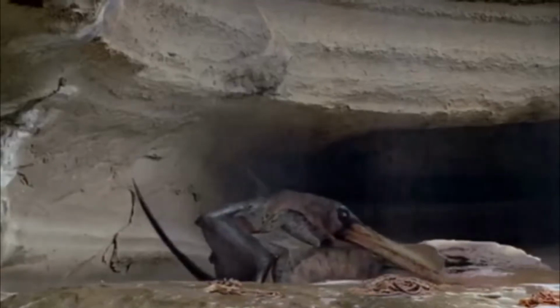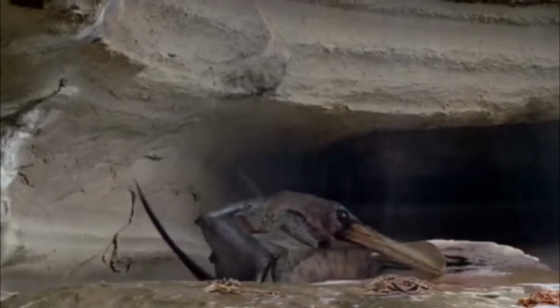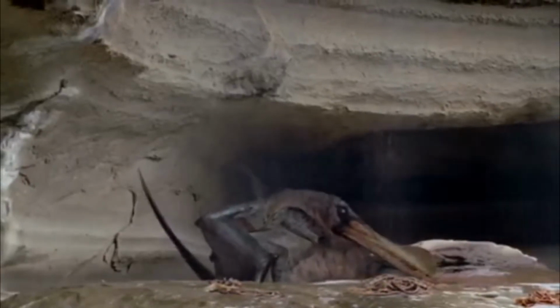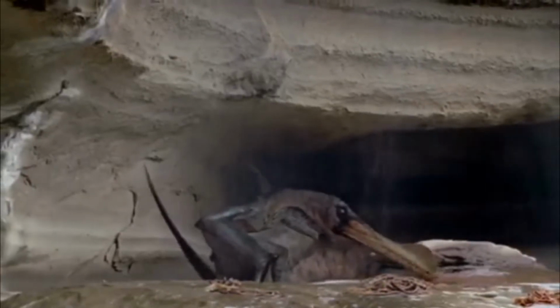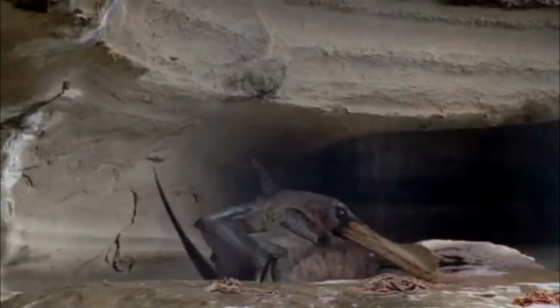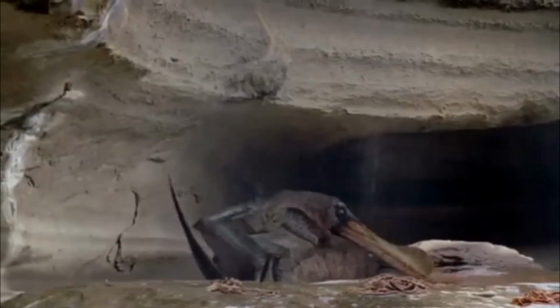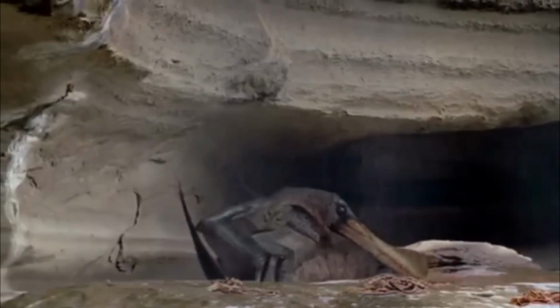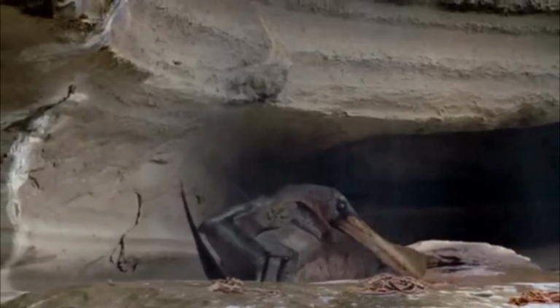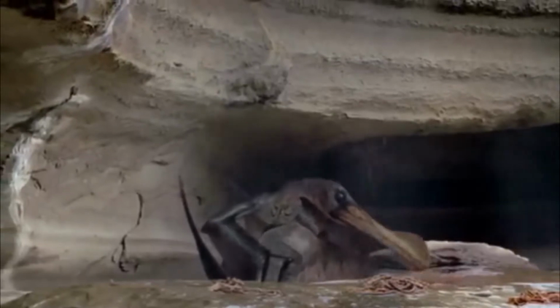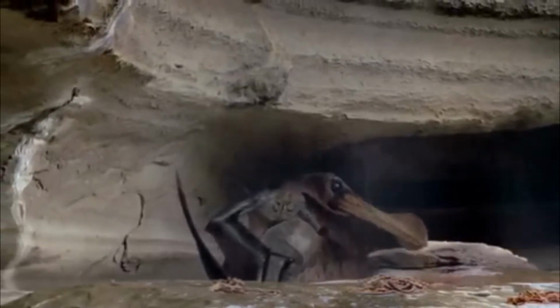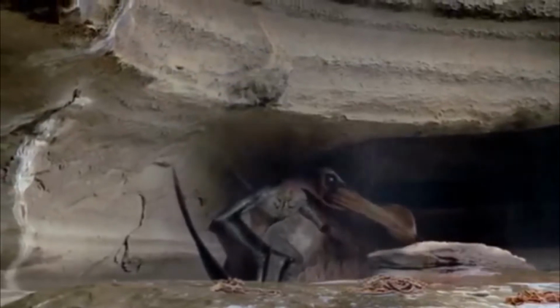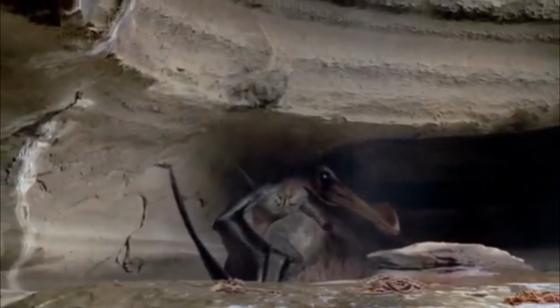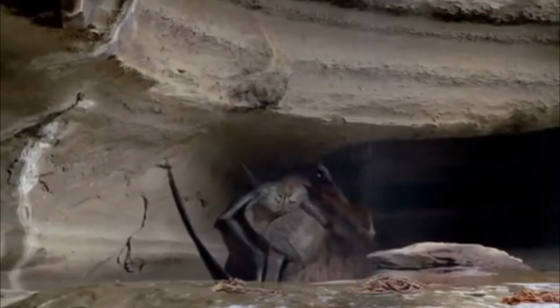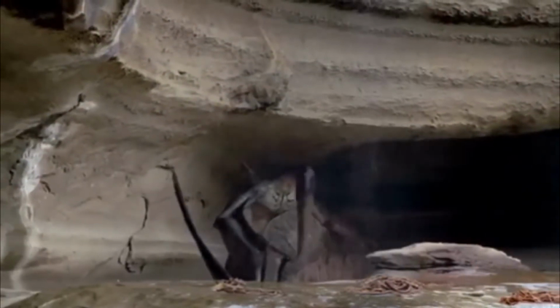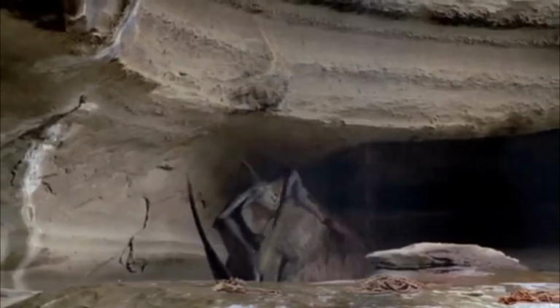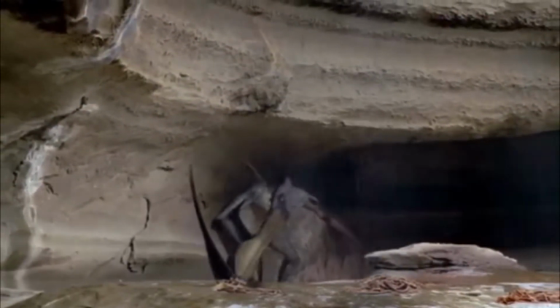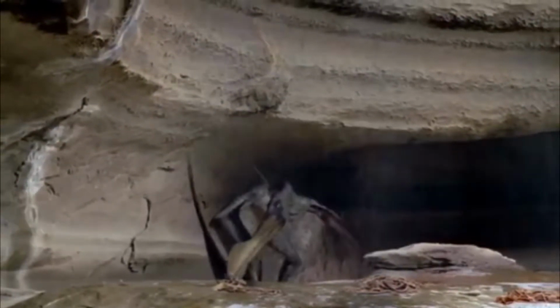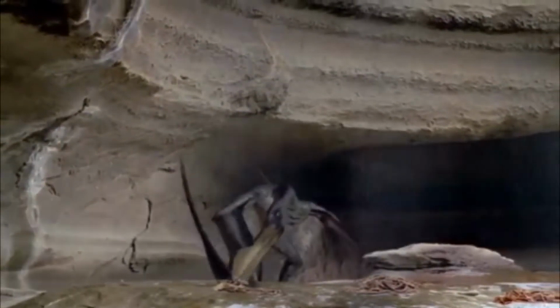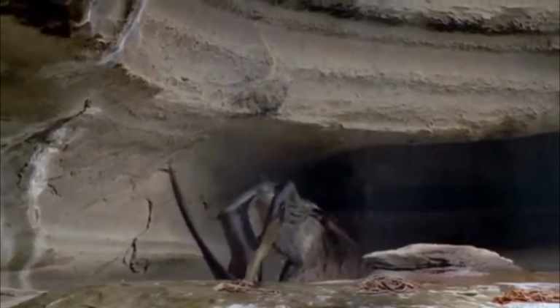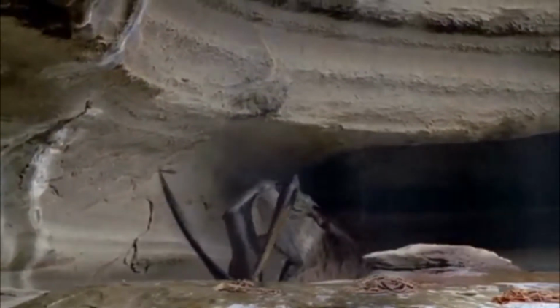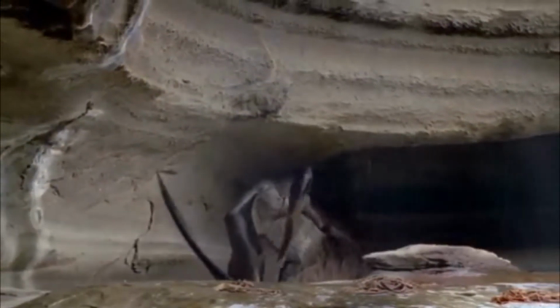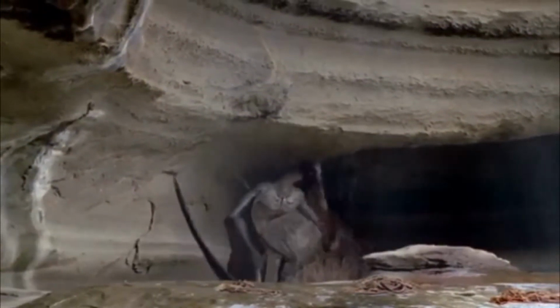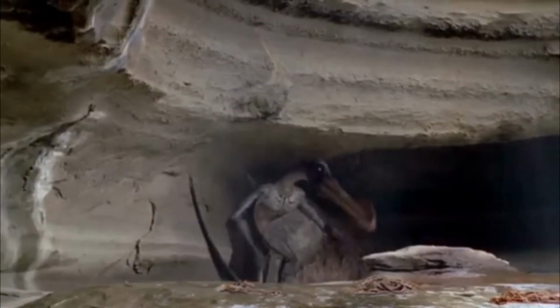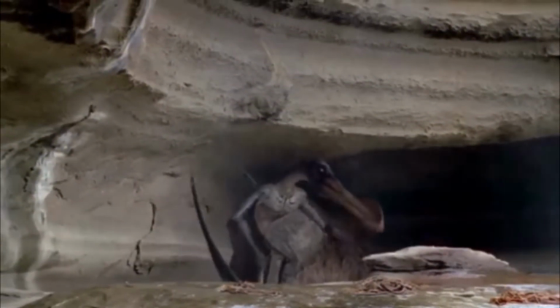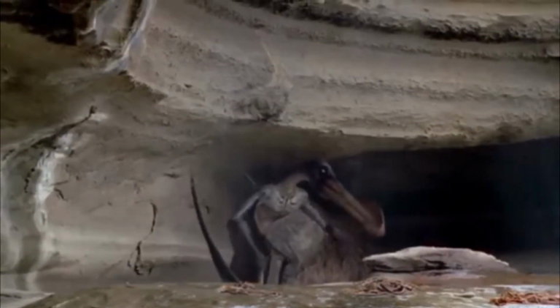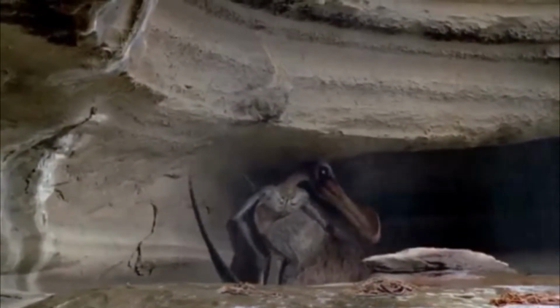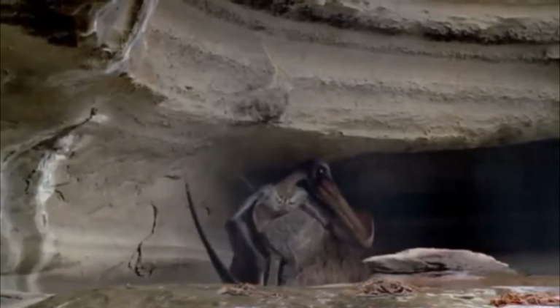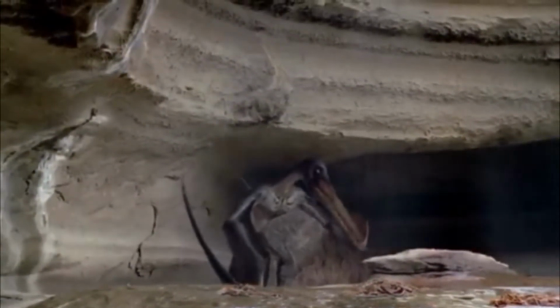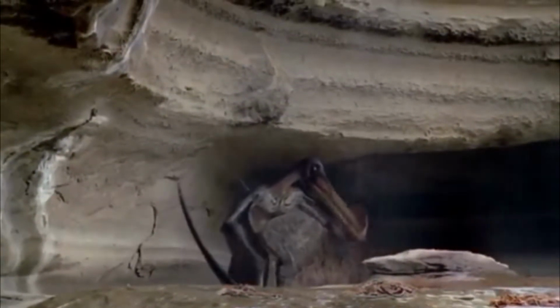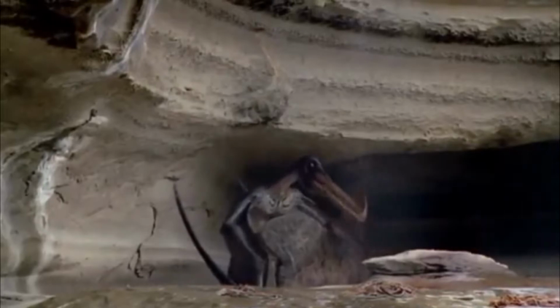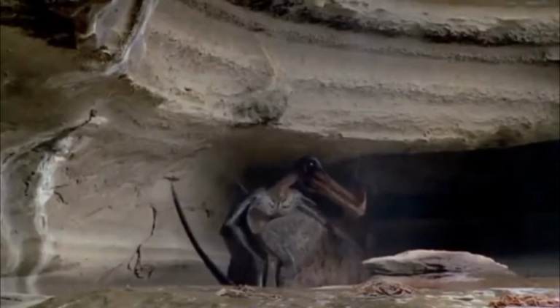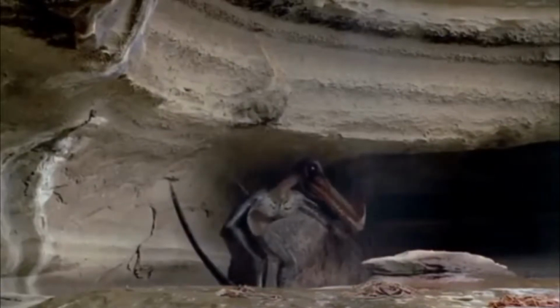This pterosaur is also known as Psyrodactylus. So without making you guys wait any further, let's get right into it.